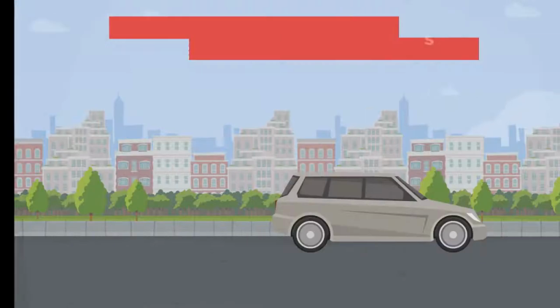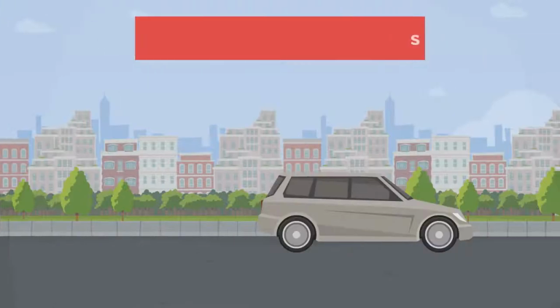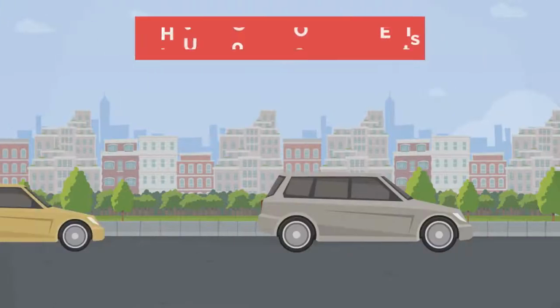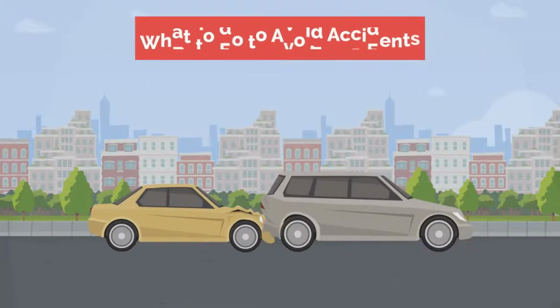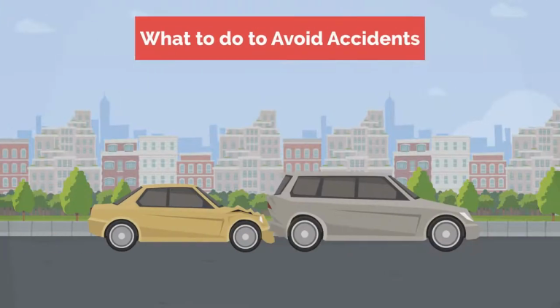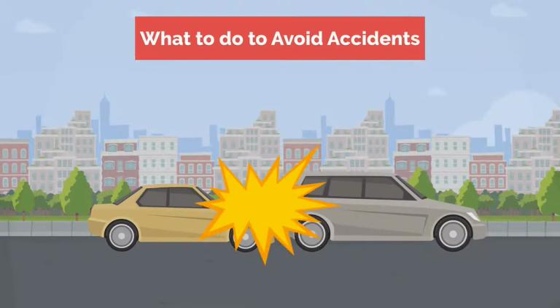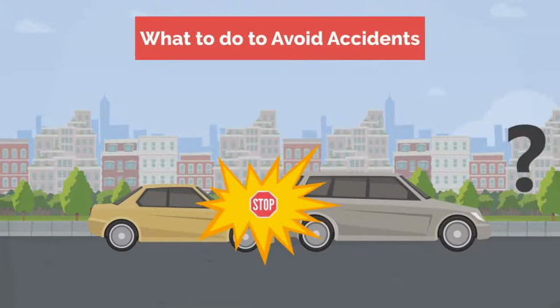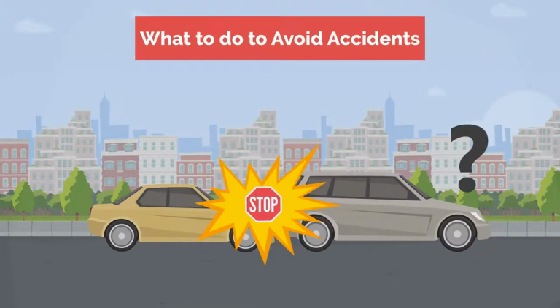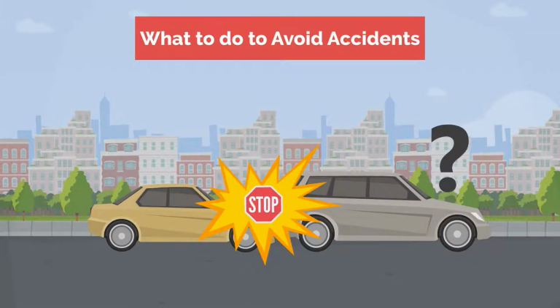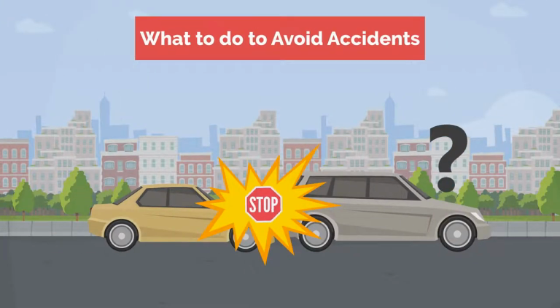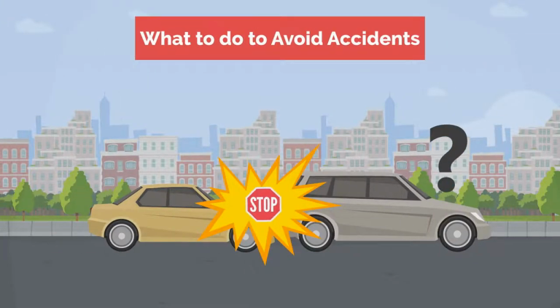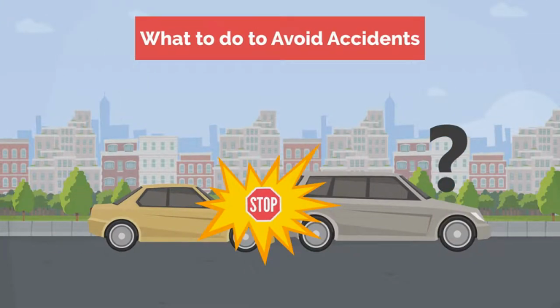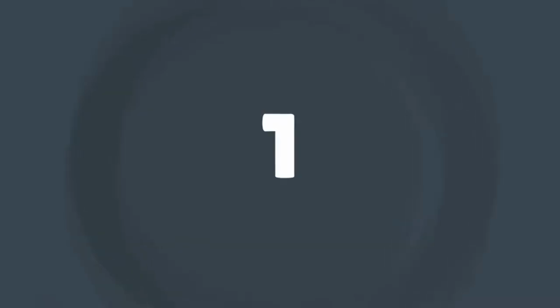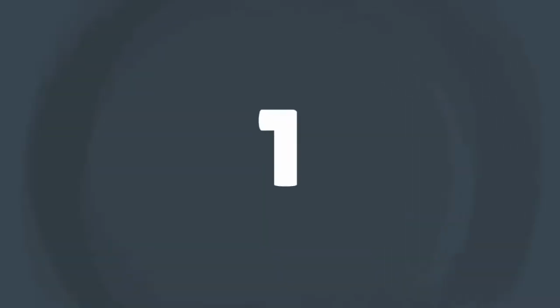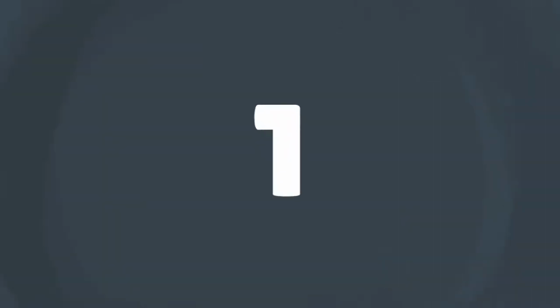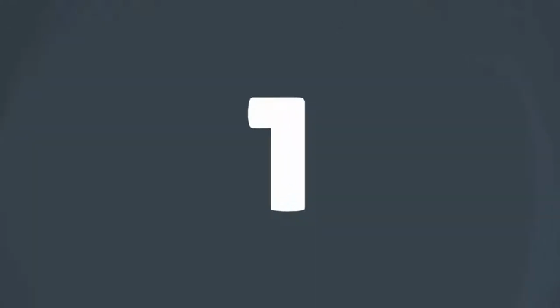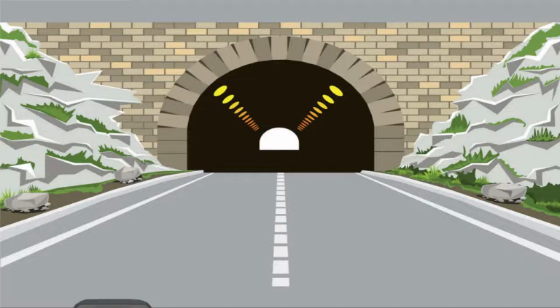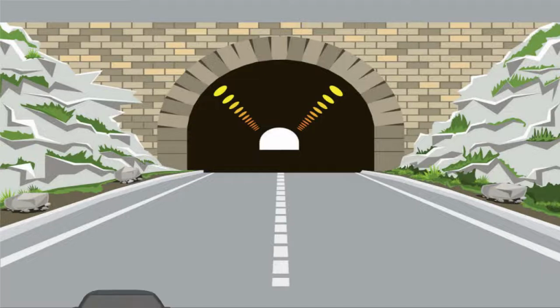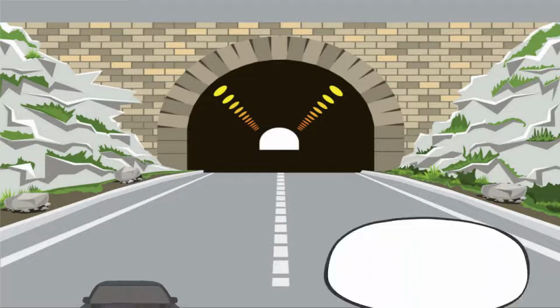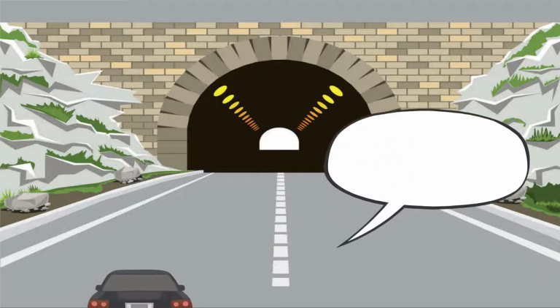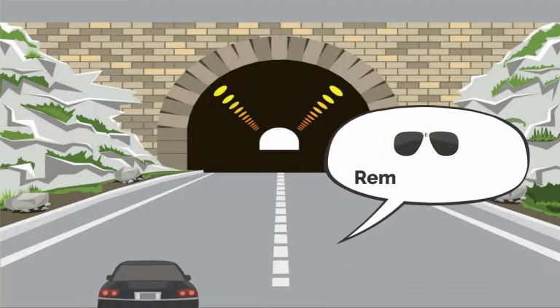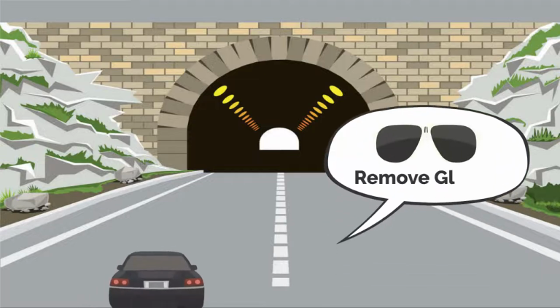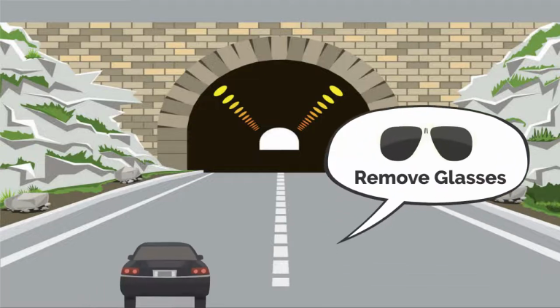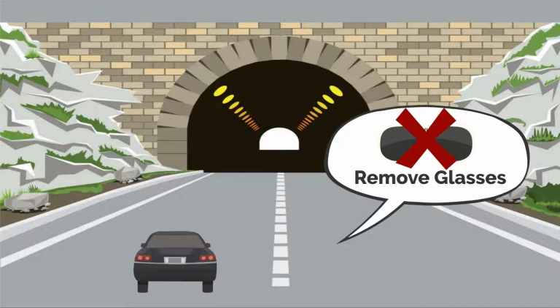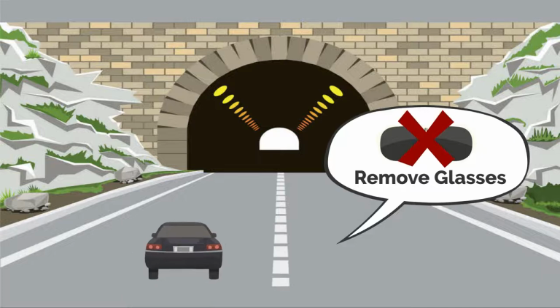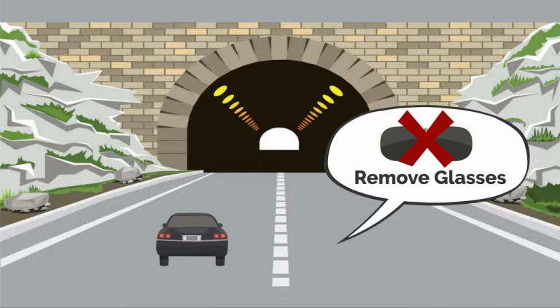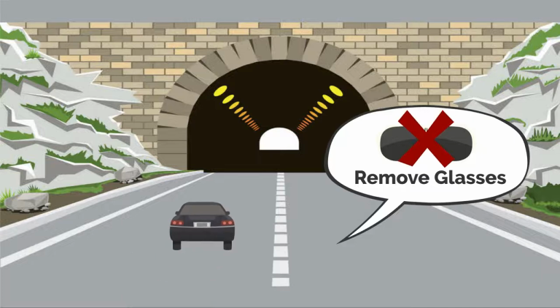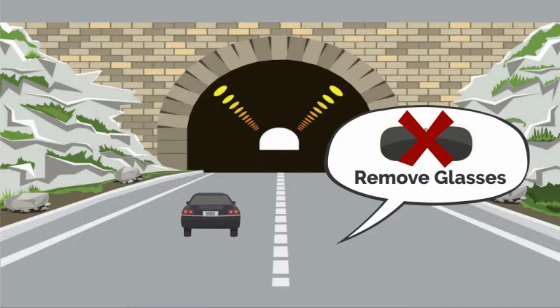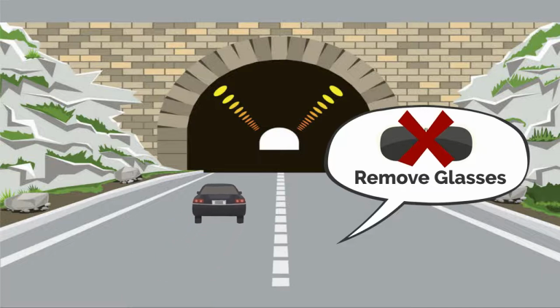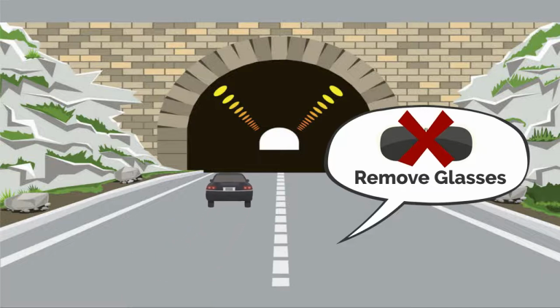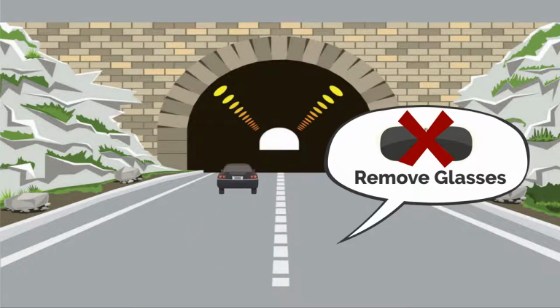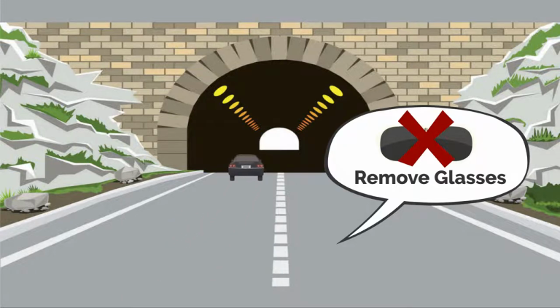What to do to avoid accidents. 1. Always remove any sunglasses before driving through a tunnel.